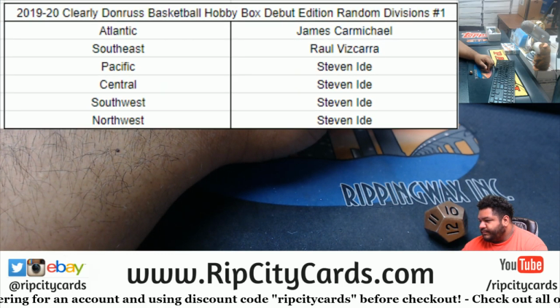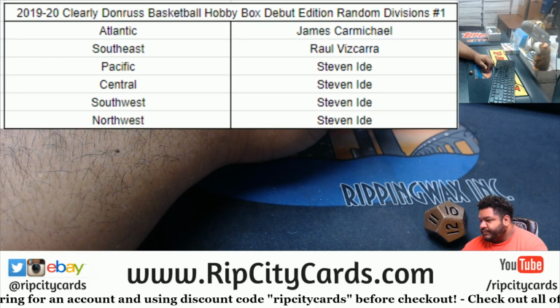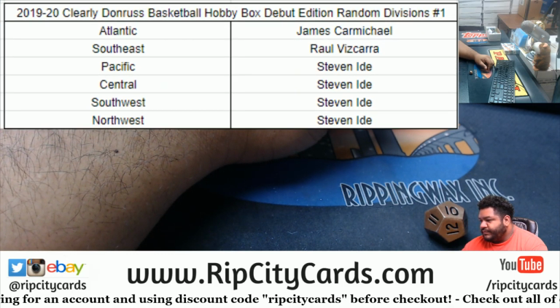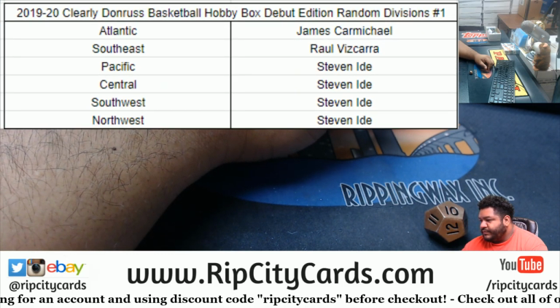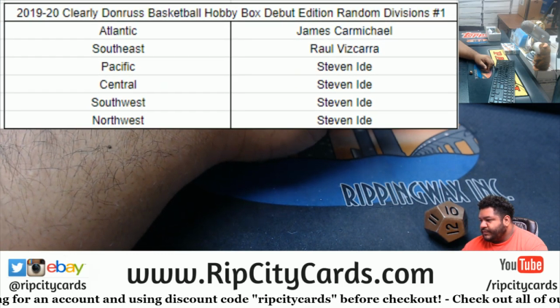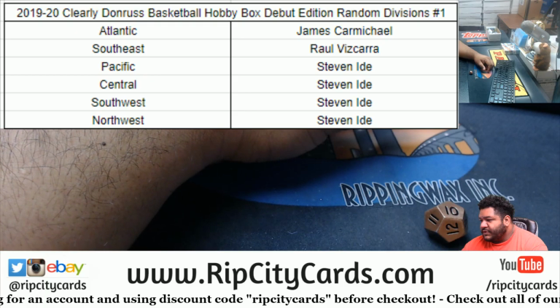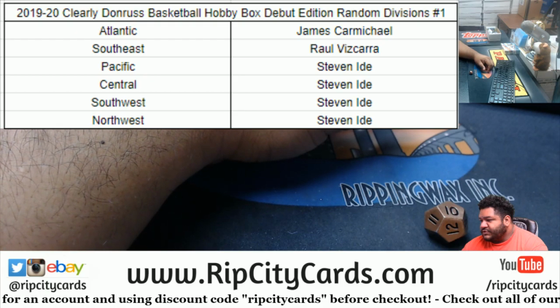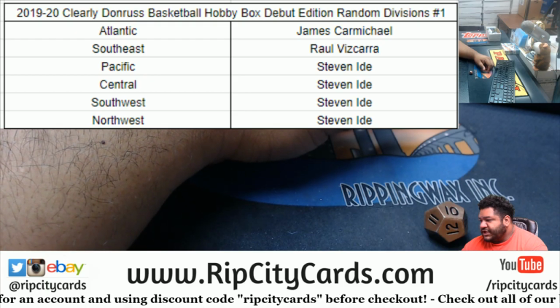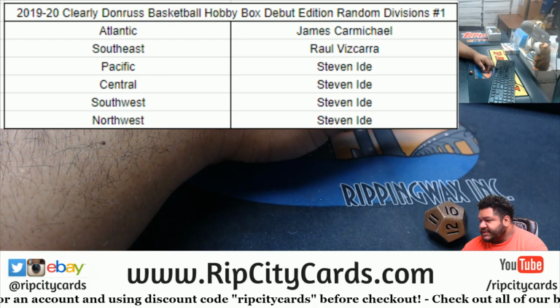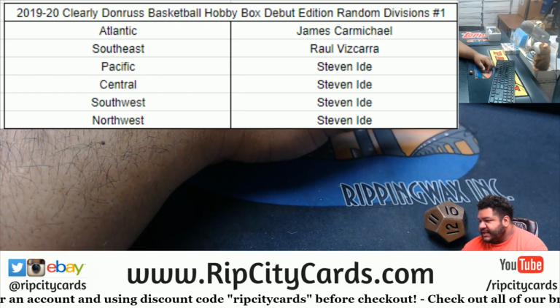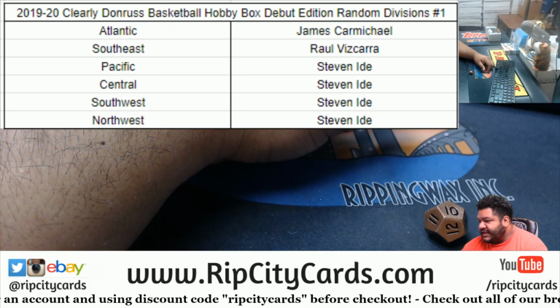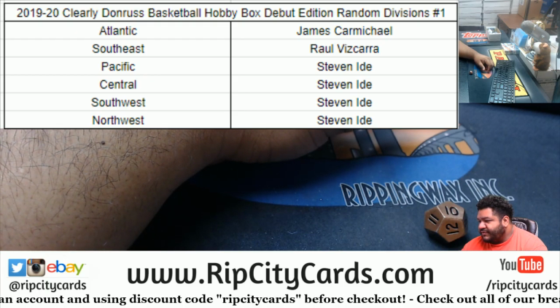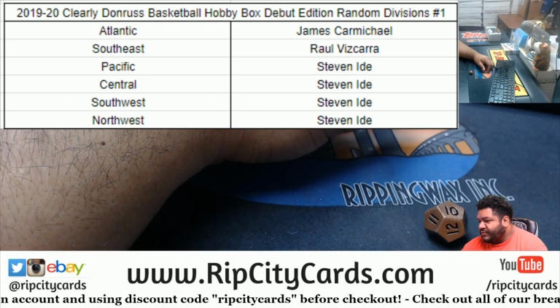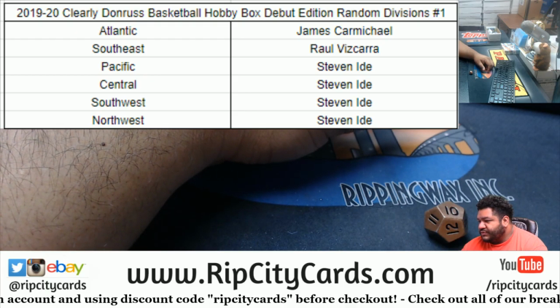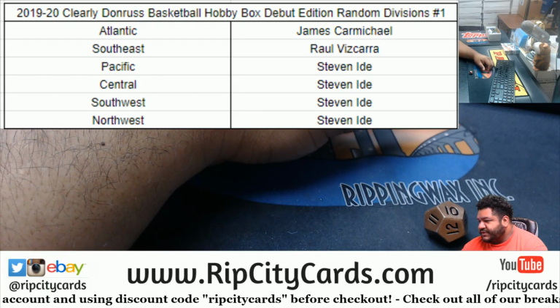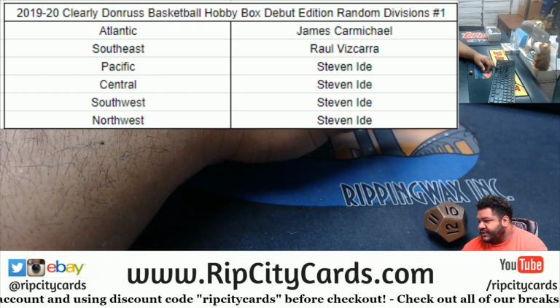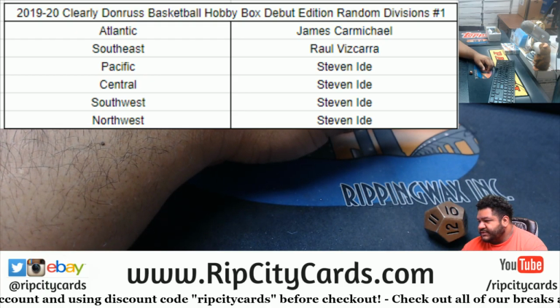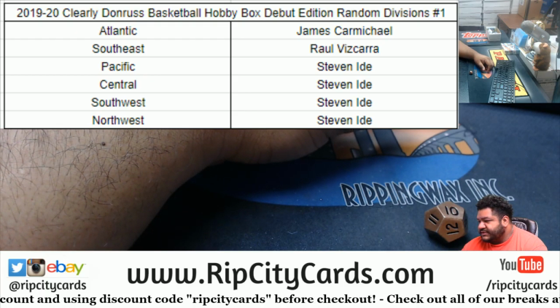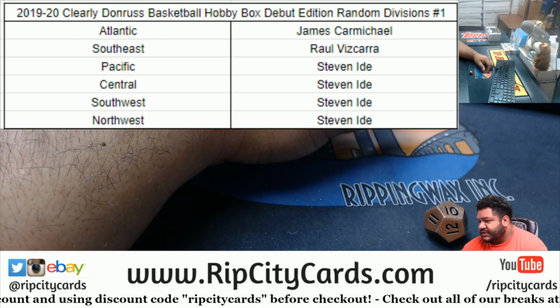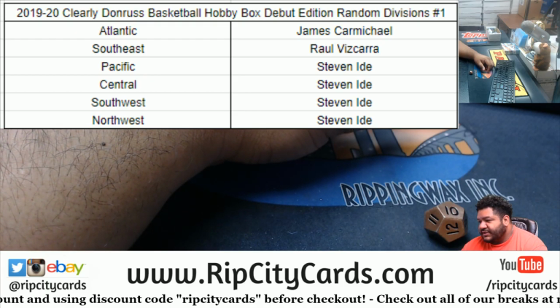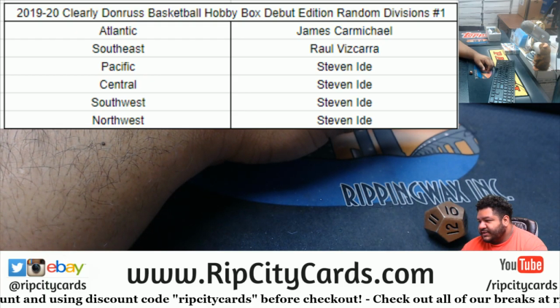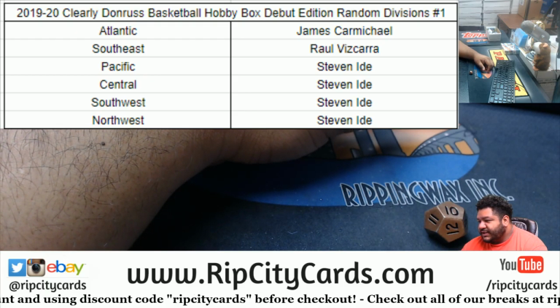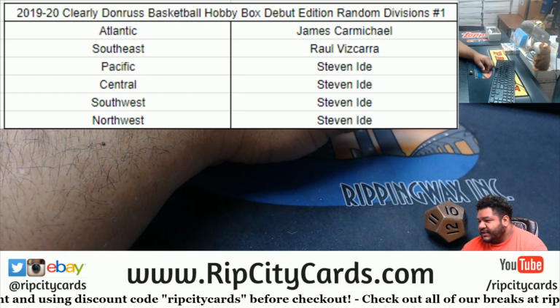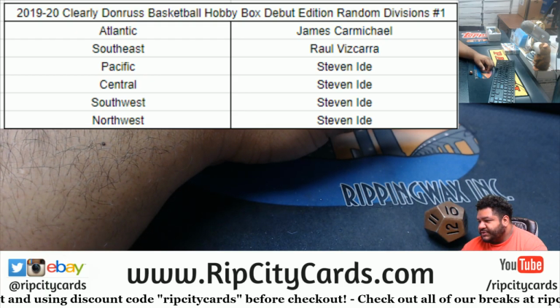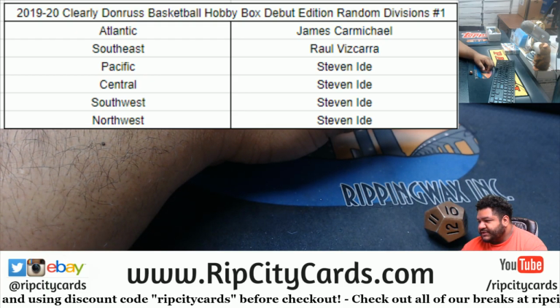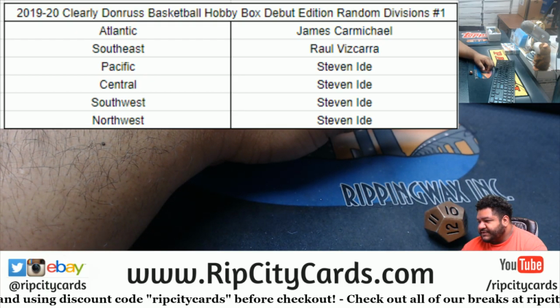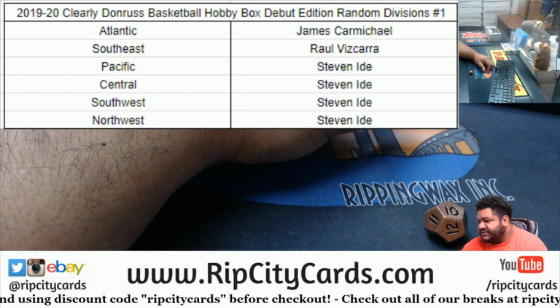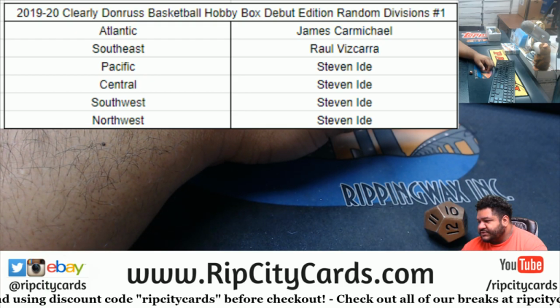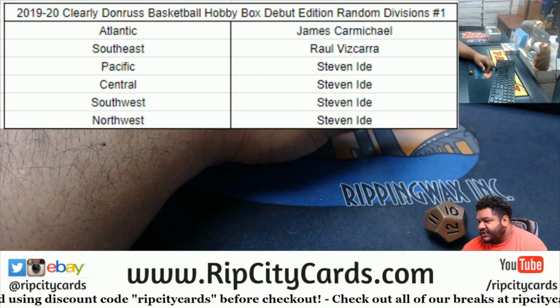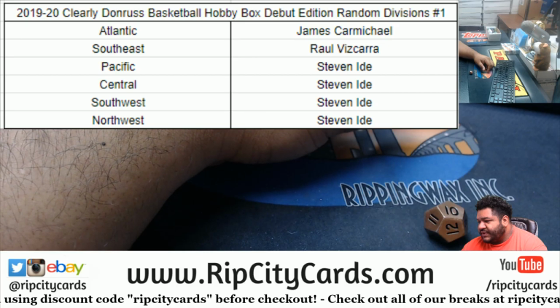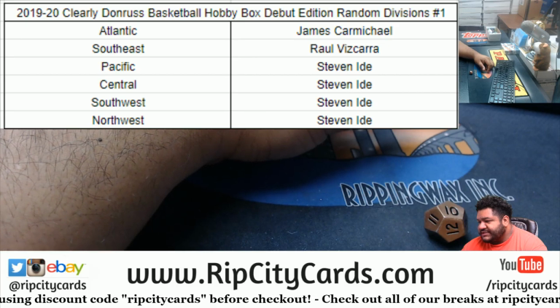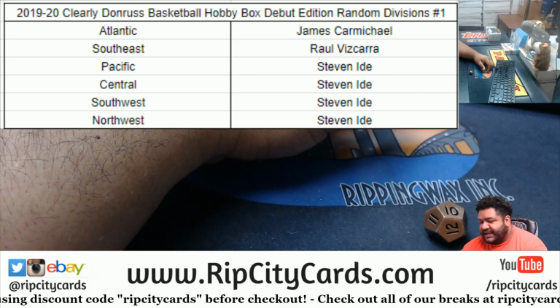So James has Atlantic, Raul Southeast, Dougie Pacific, Central, Southwest, and Northwest.